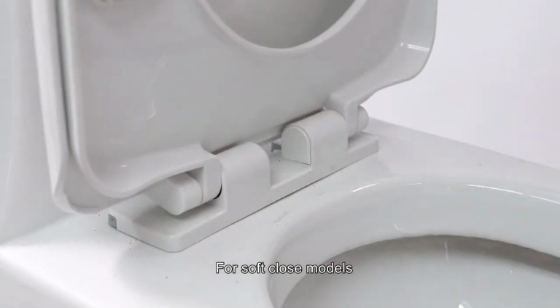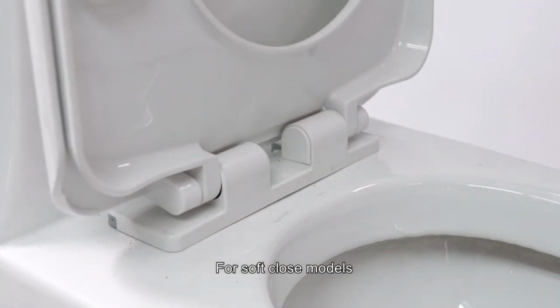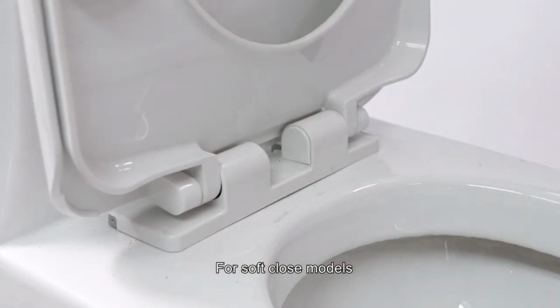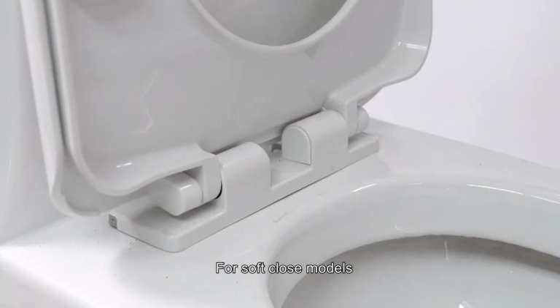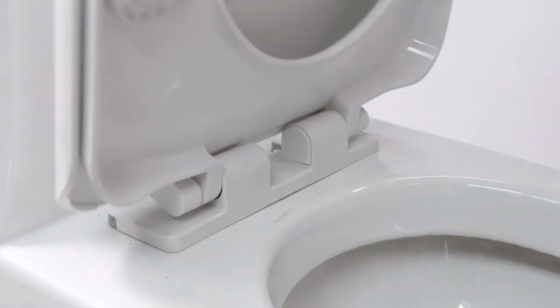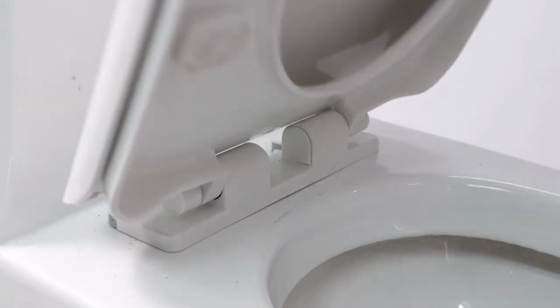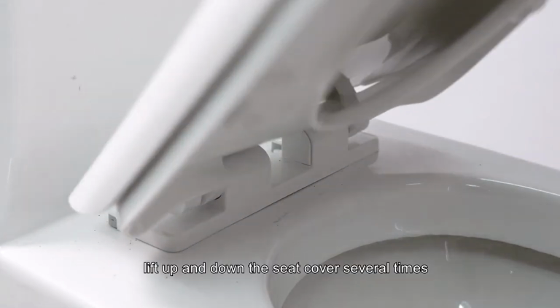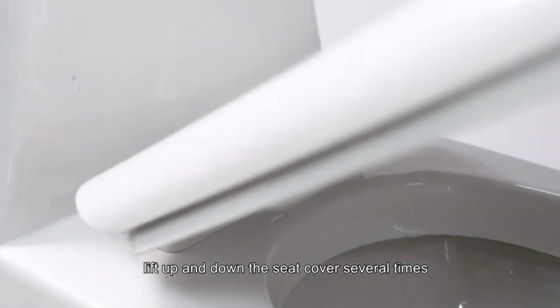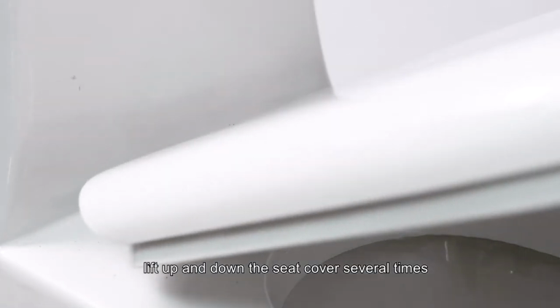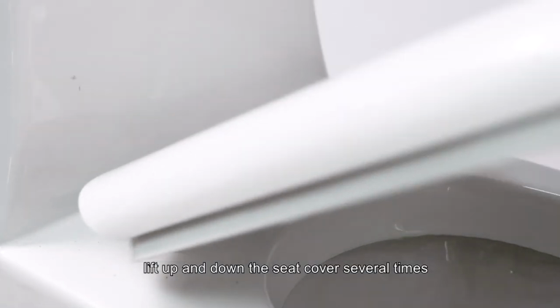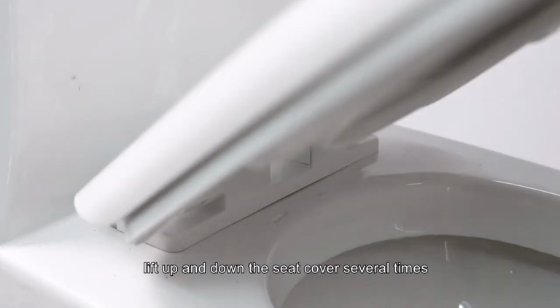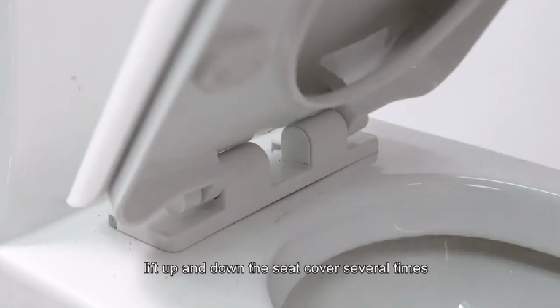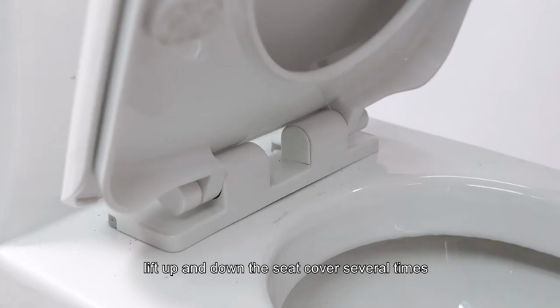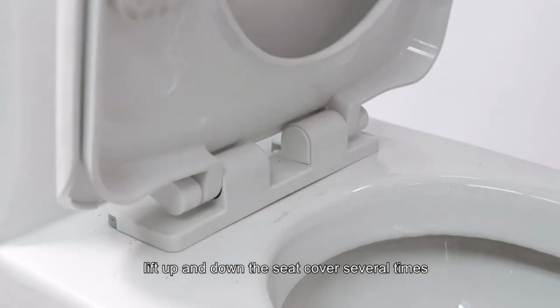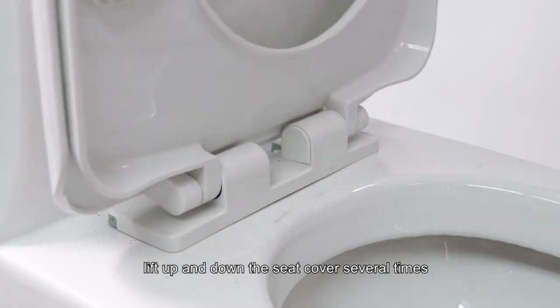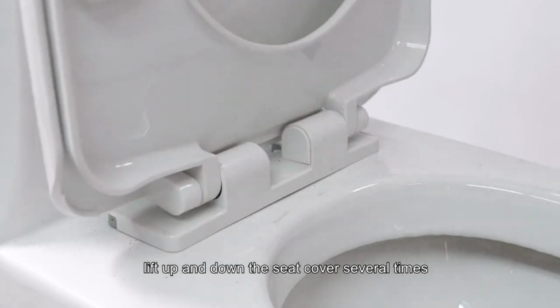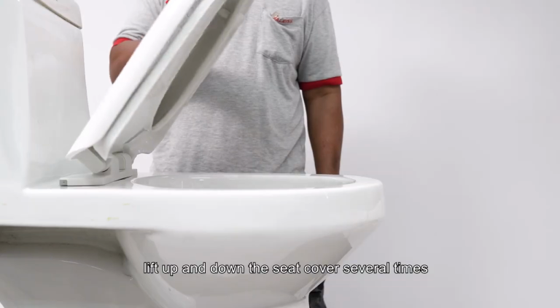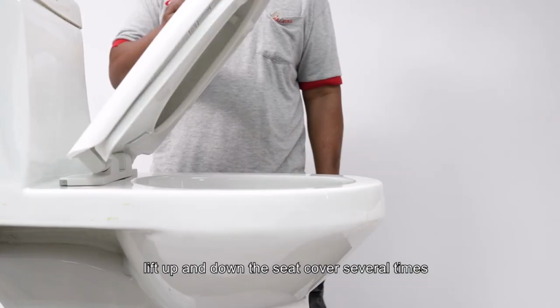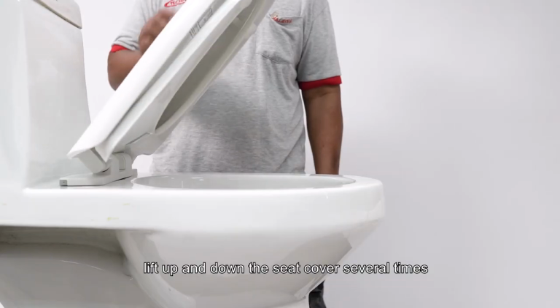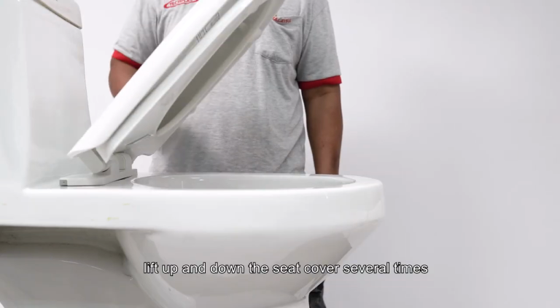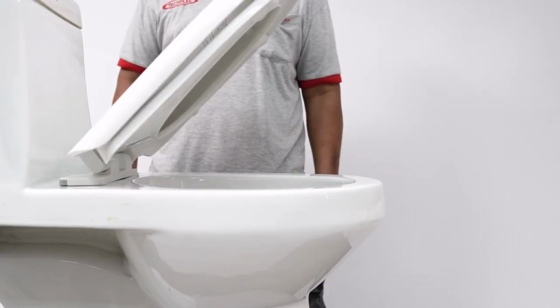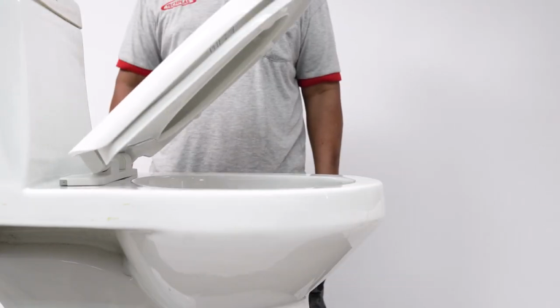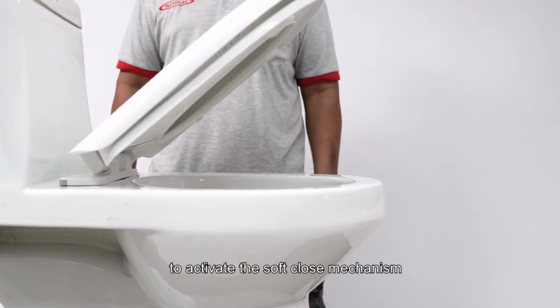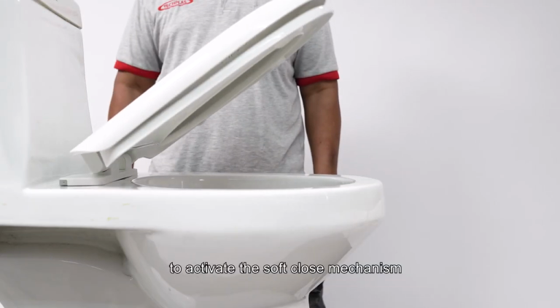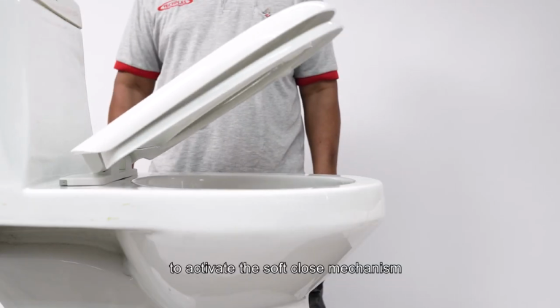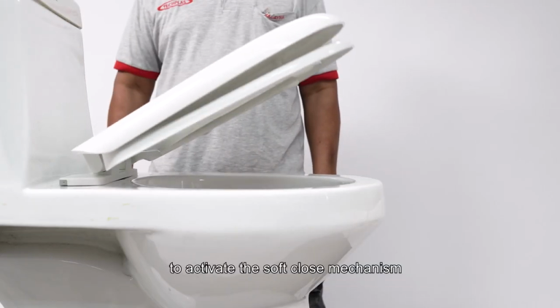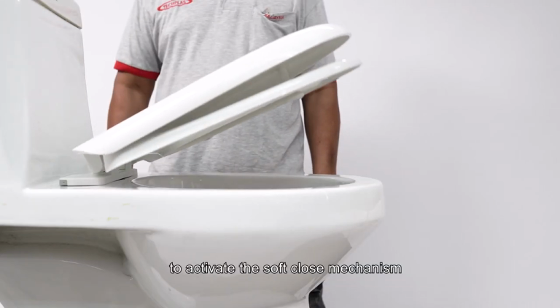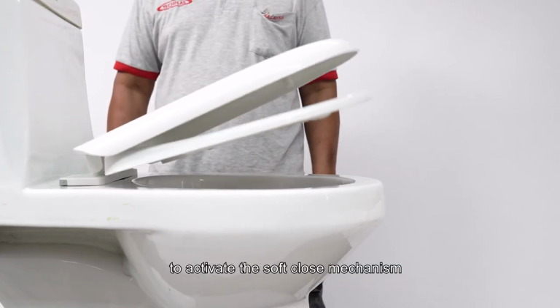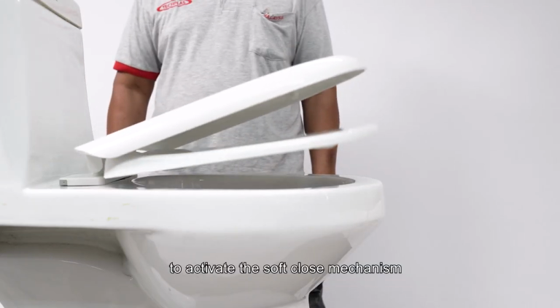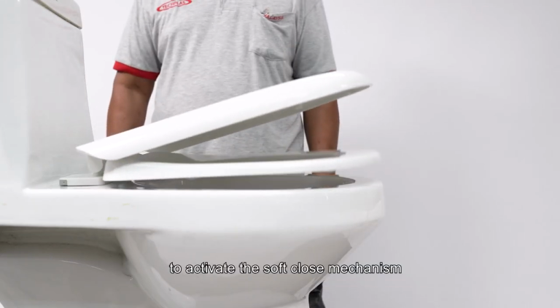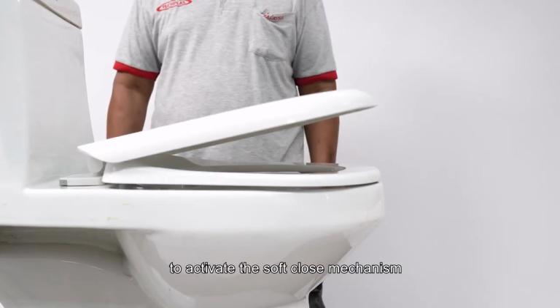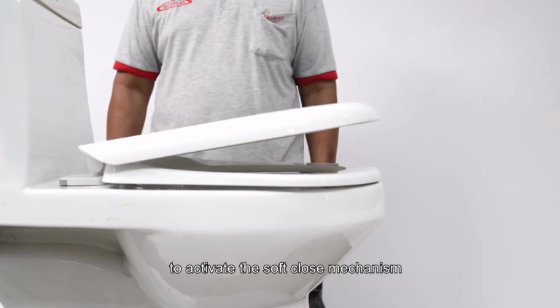For soft close models, lift the seat cover up and down several times to activate the soft close mechanism.